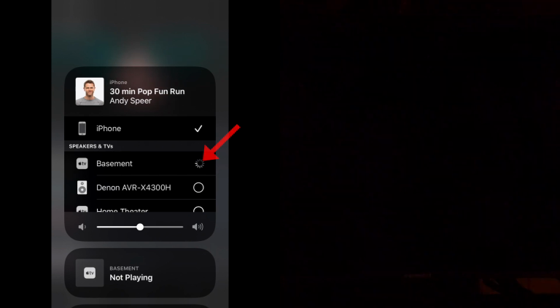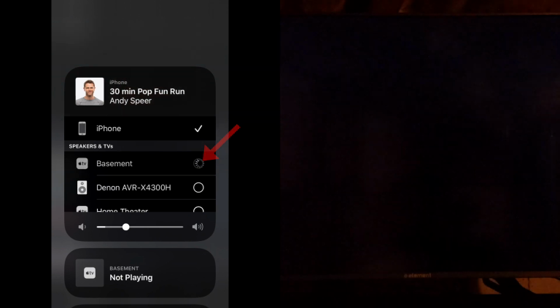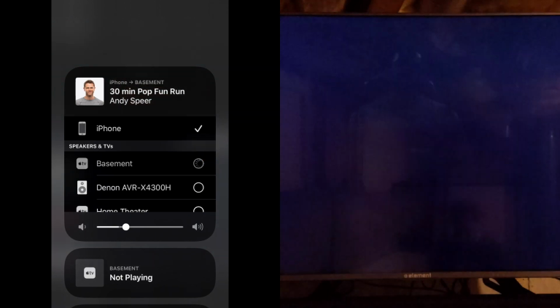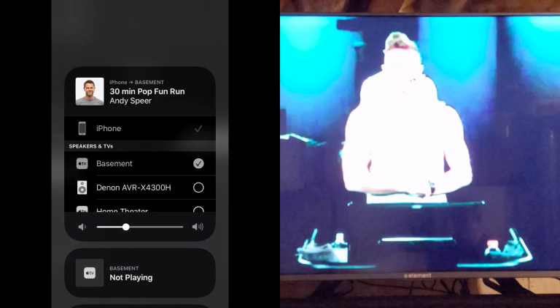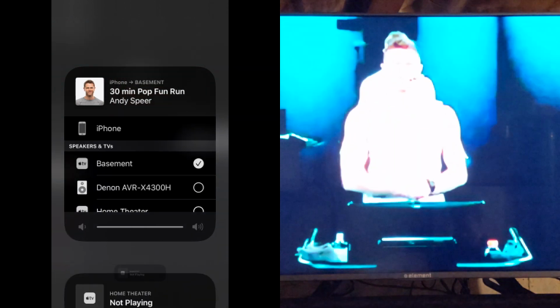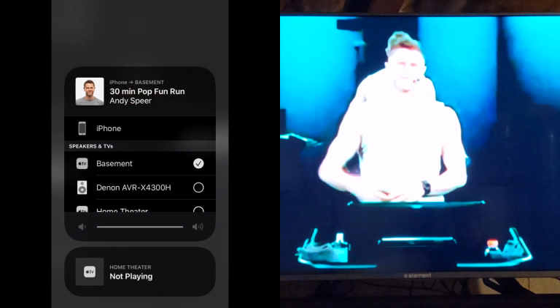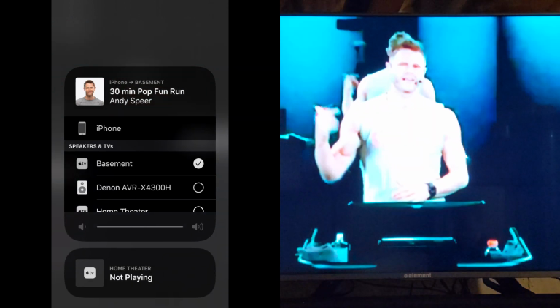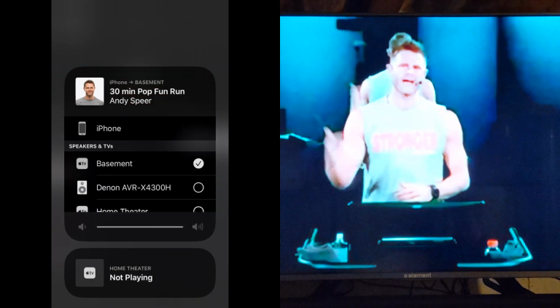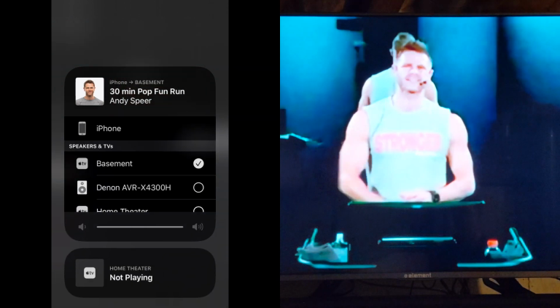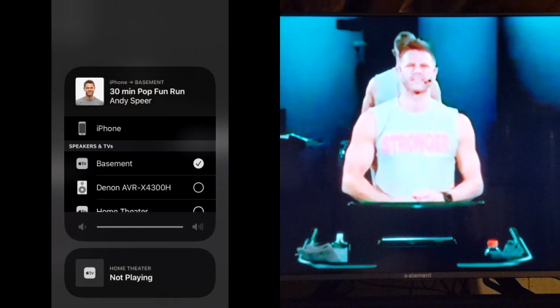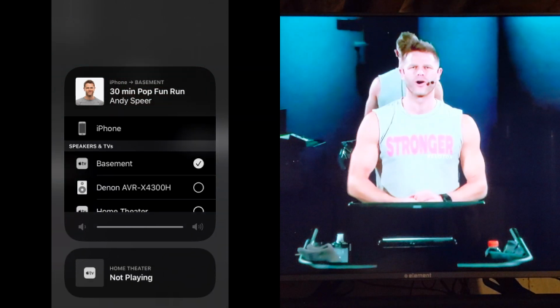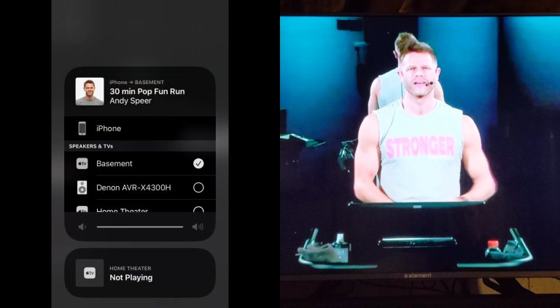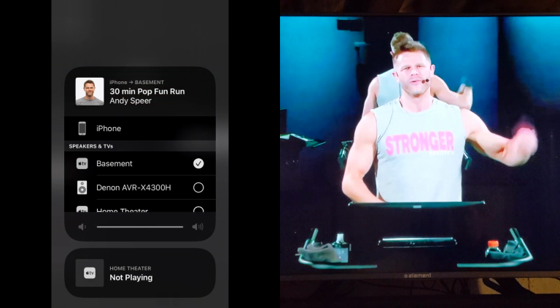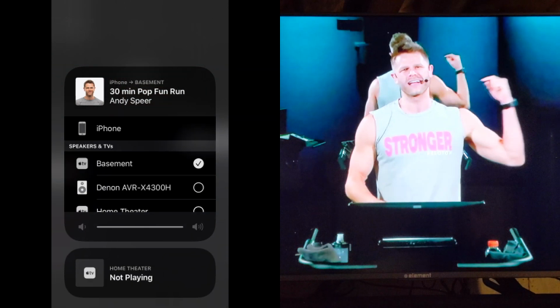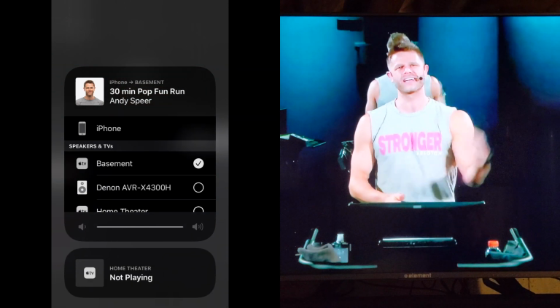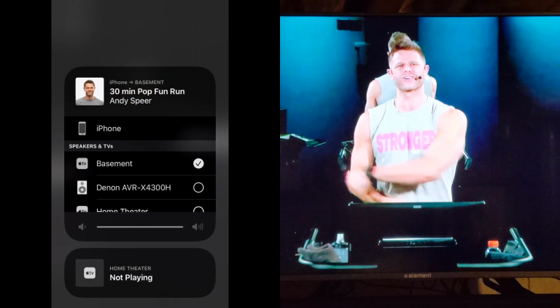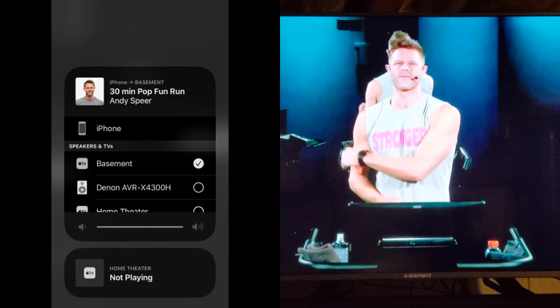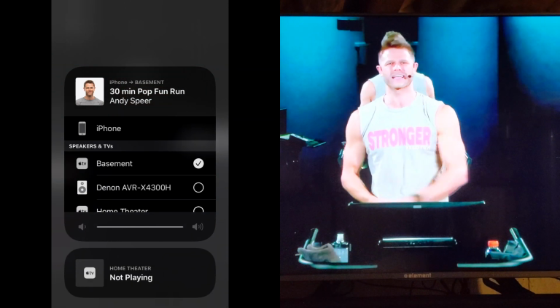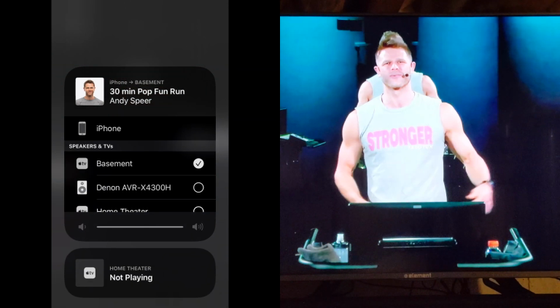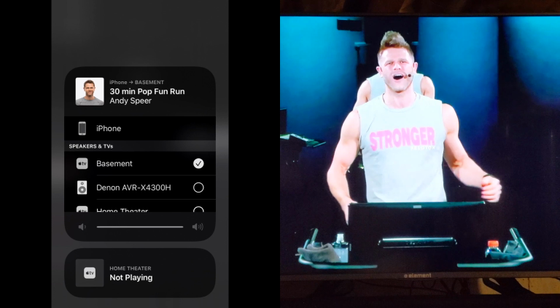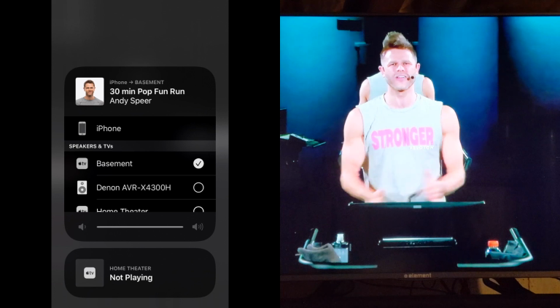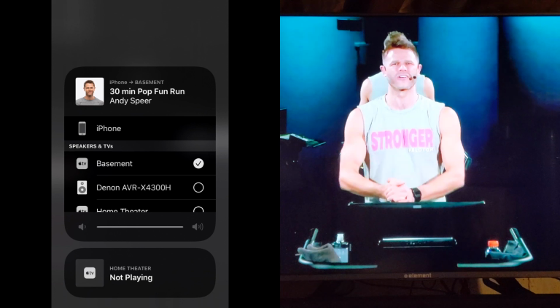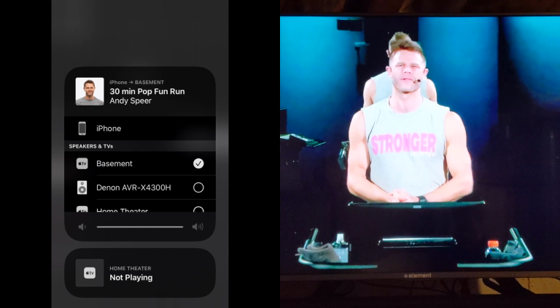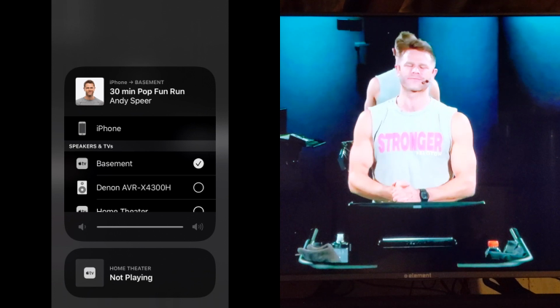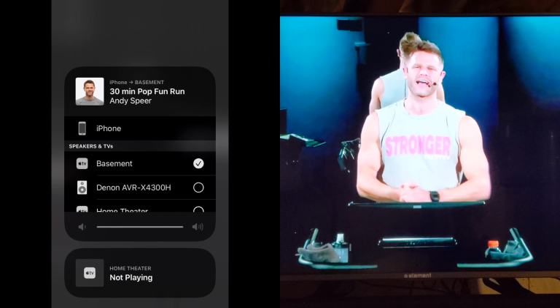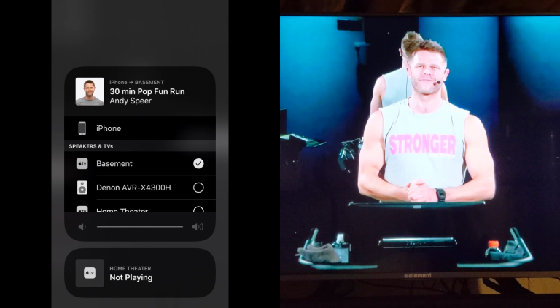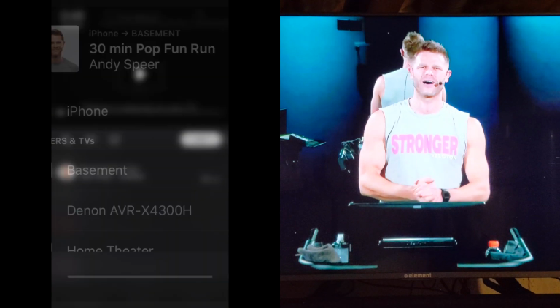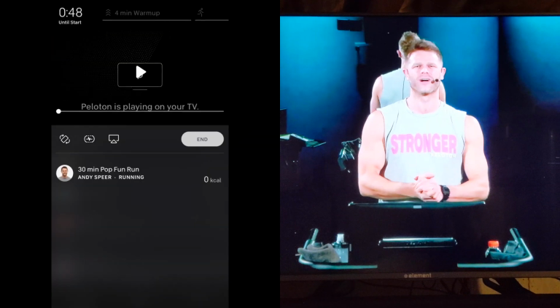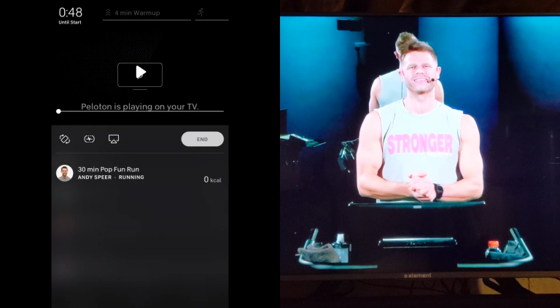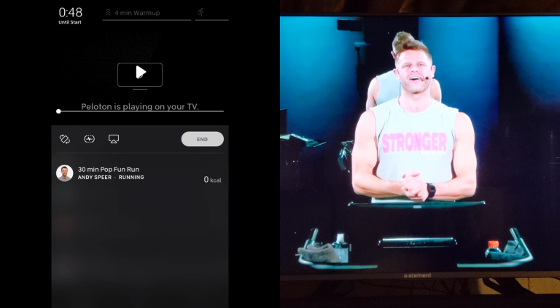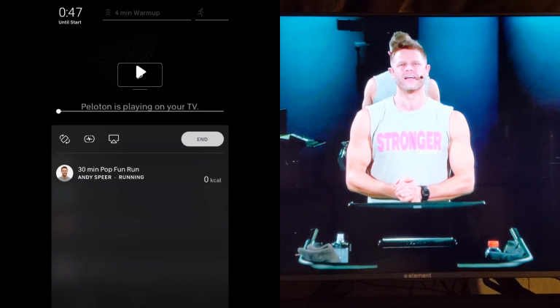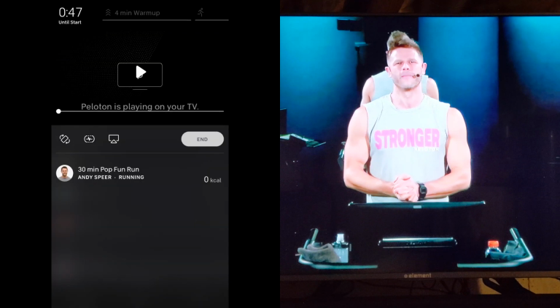A few moments after you select it, your Peloton app will change to a new screen, and the workout should begin playing on your TV.